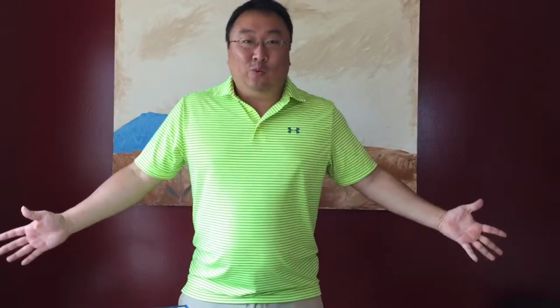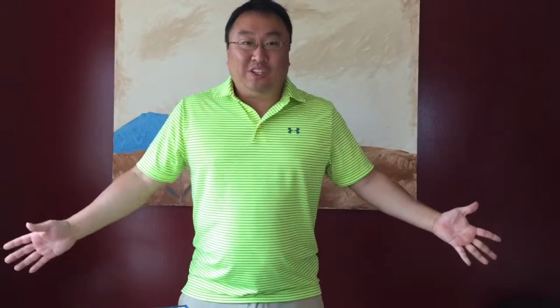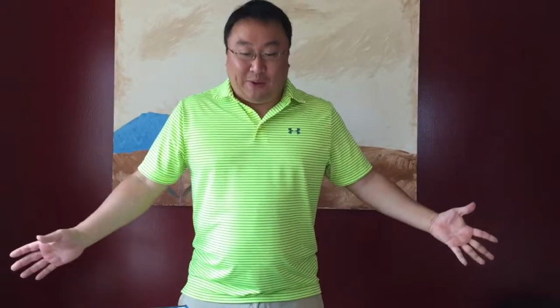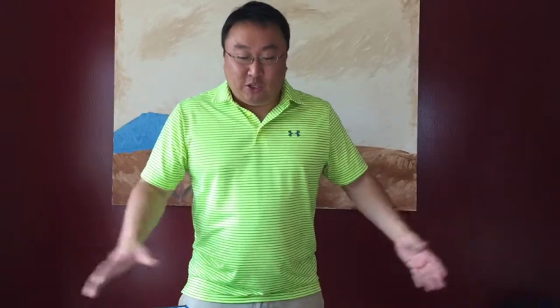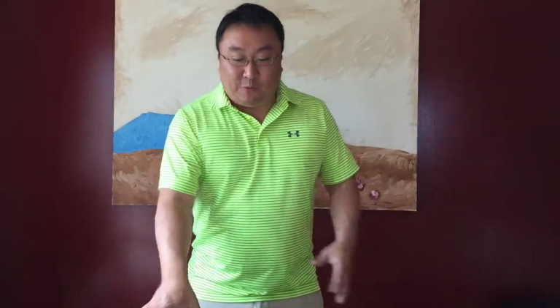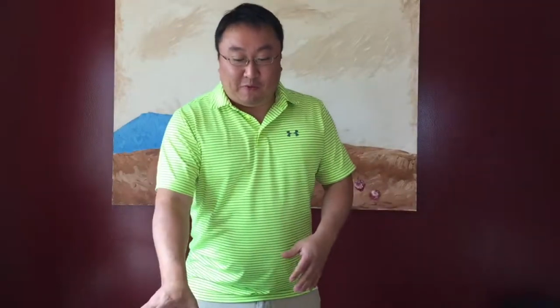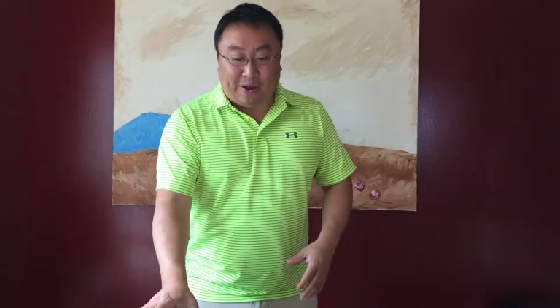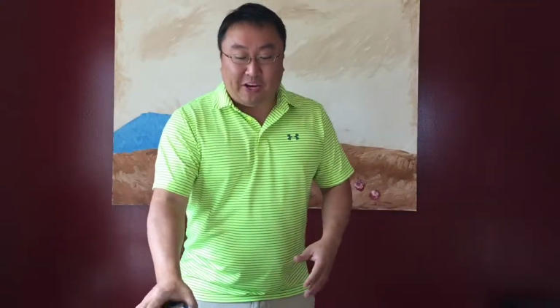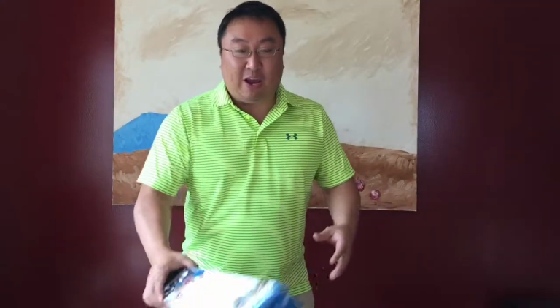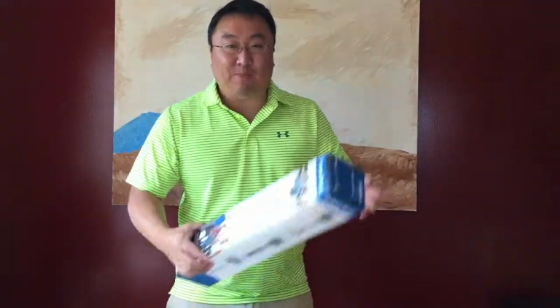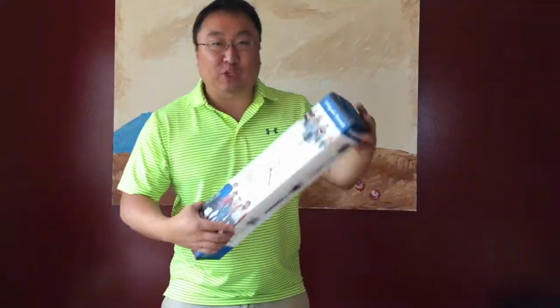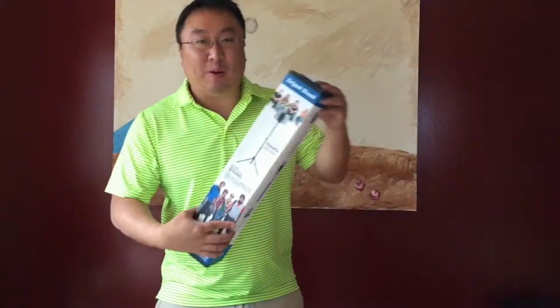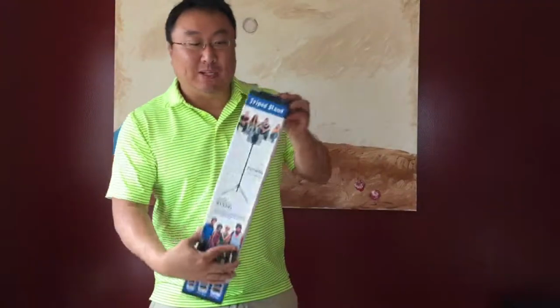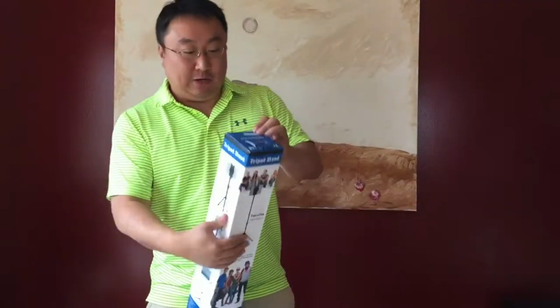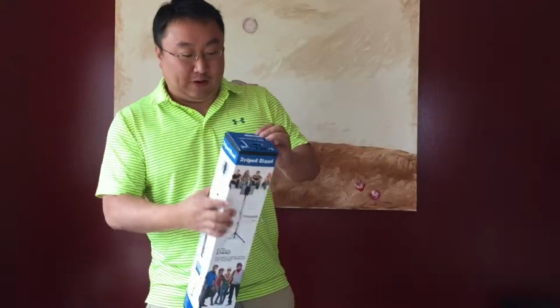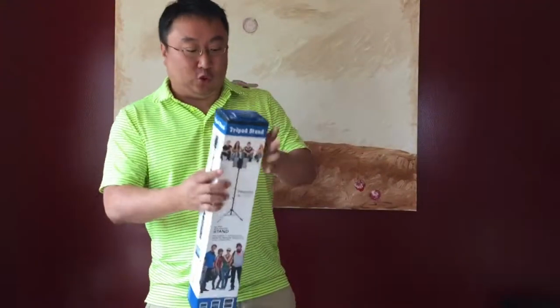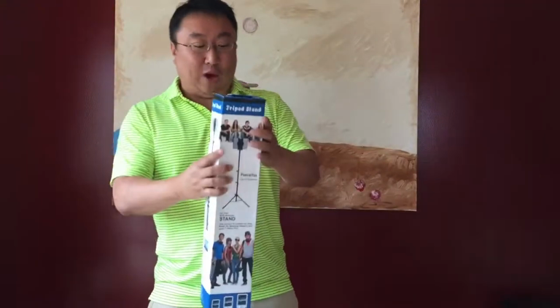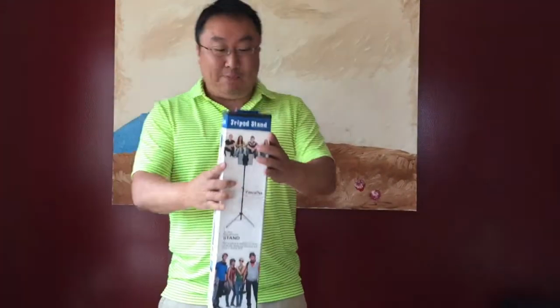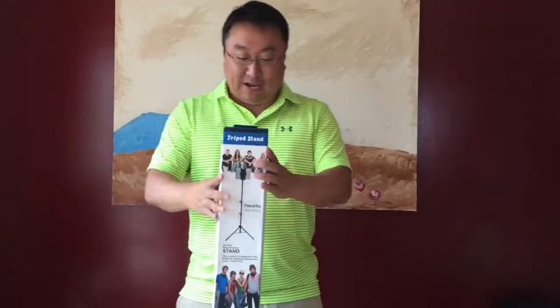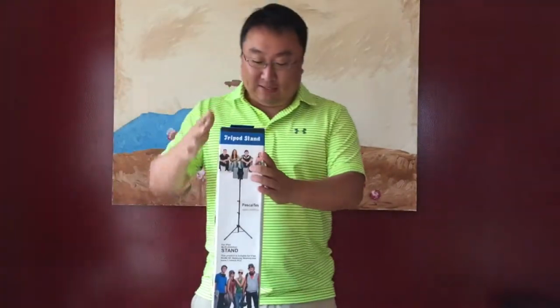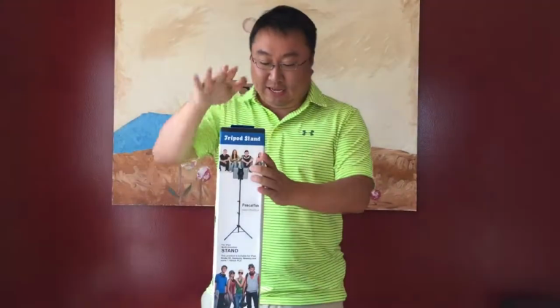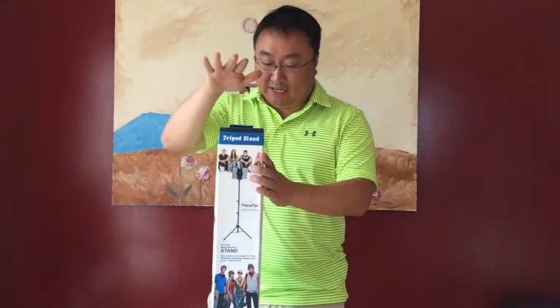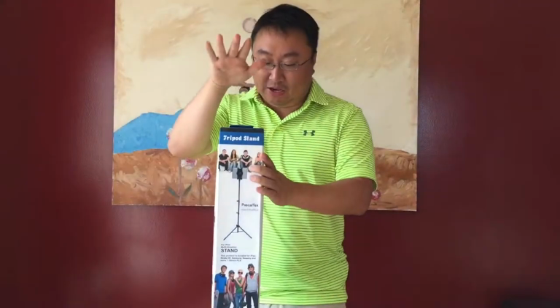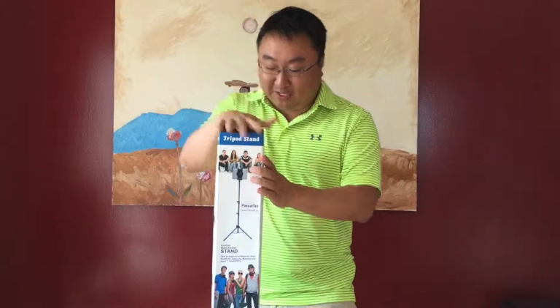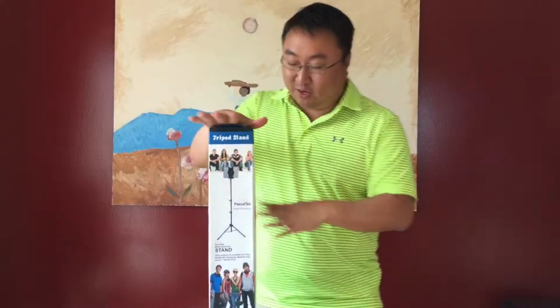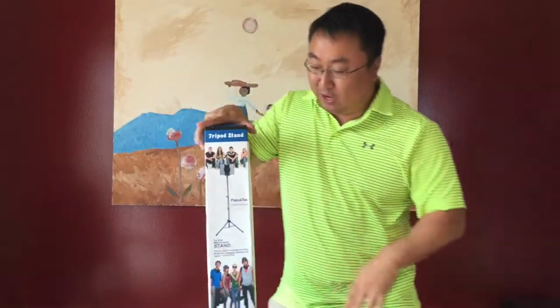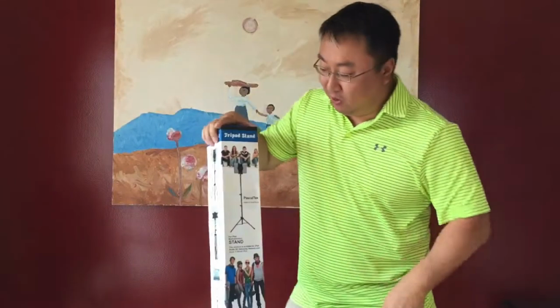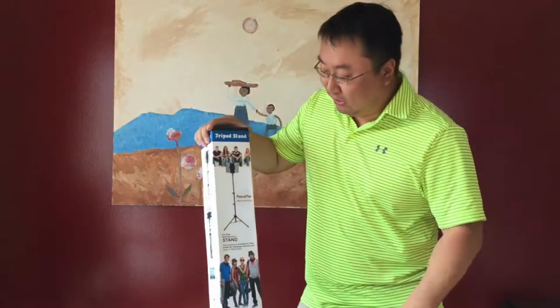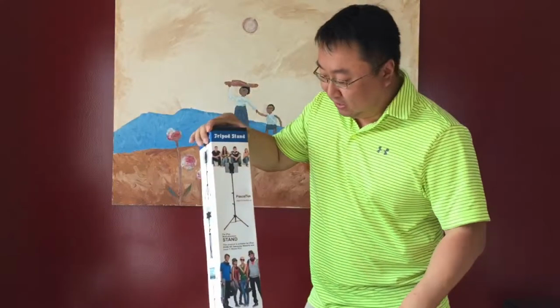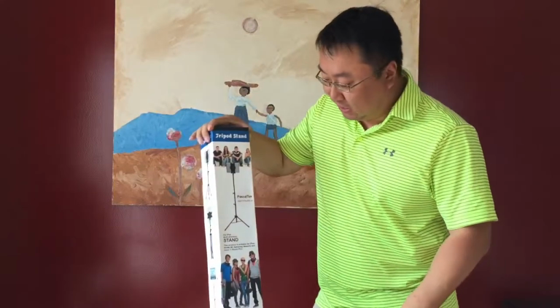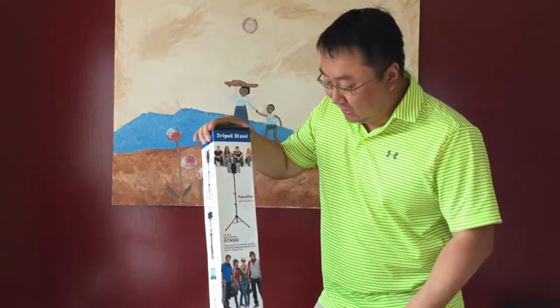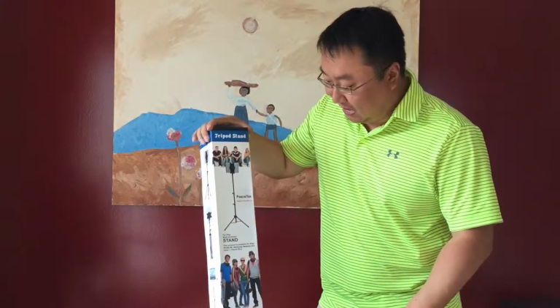What's up Pandas? Peter Von Panda here. Just bought myself a tripod stand, and you may say, well, what's good is that?